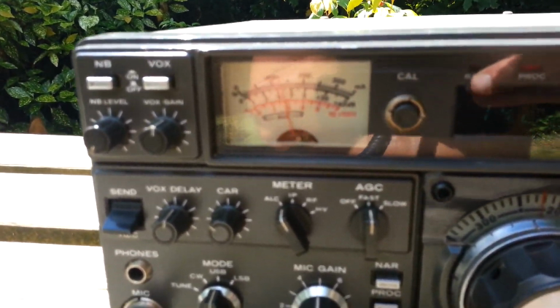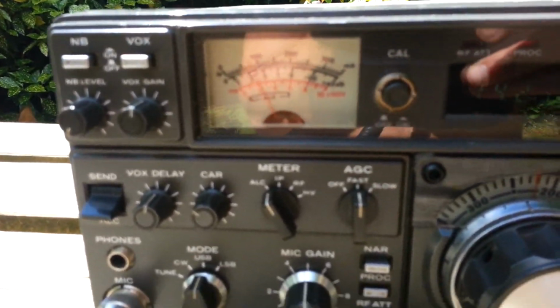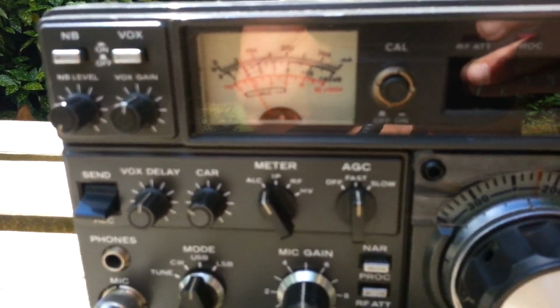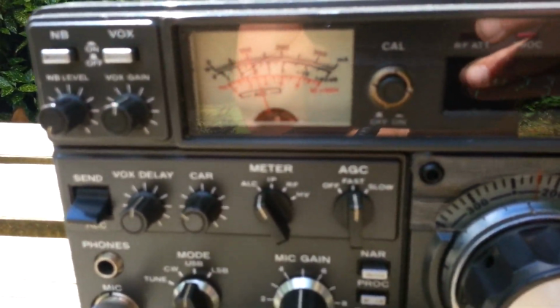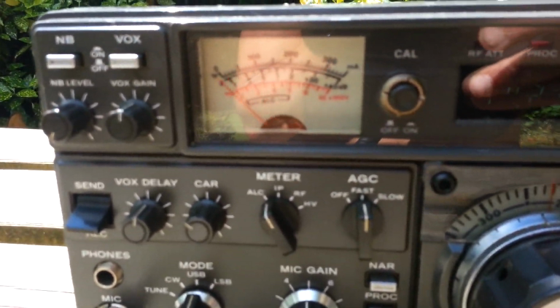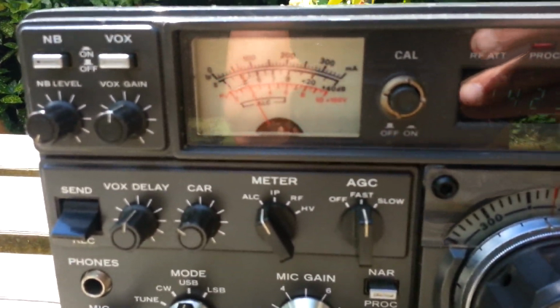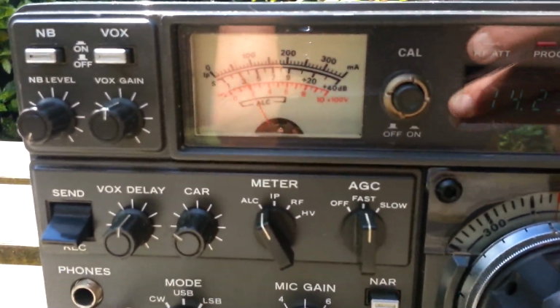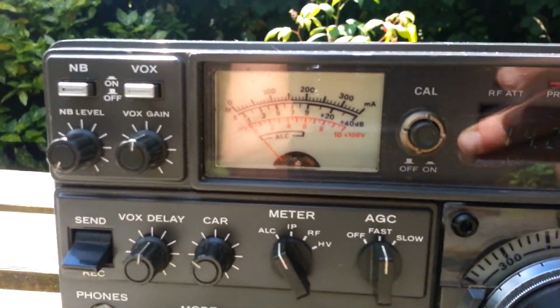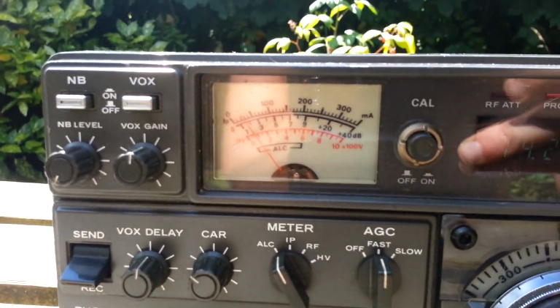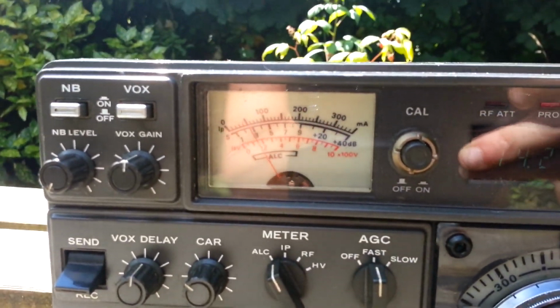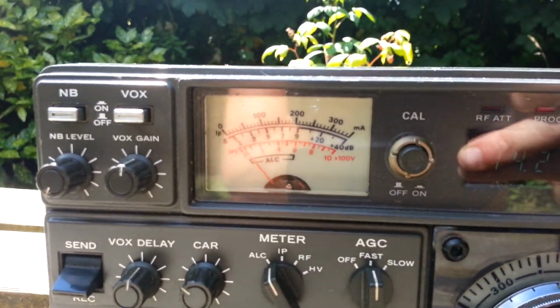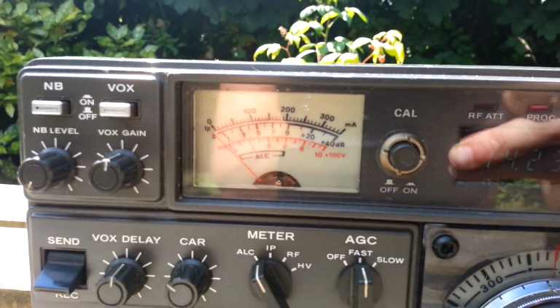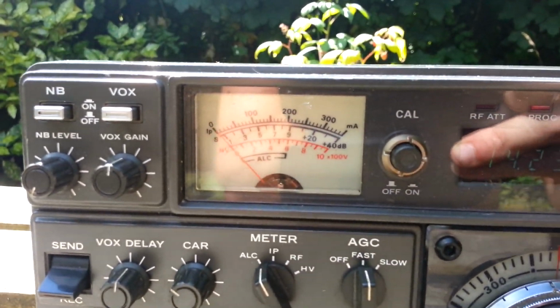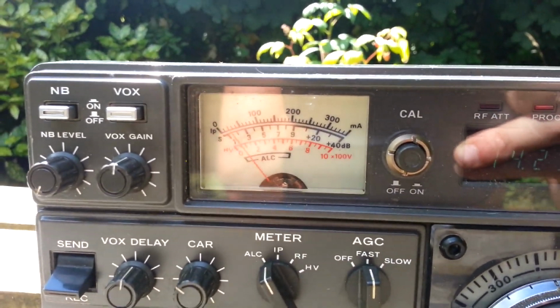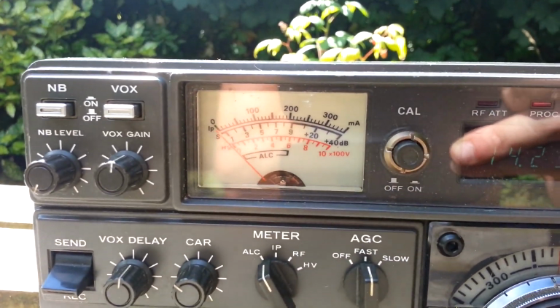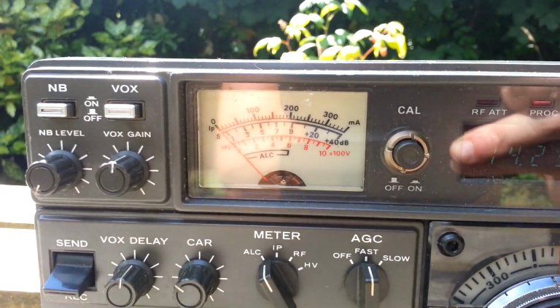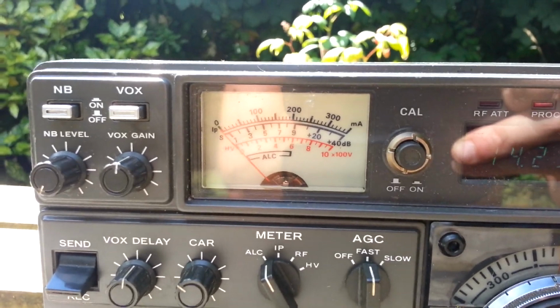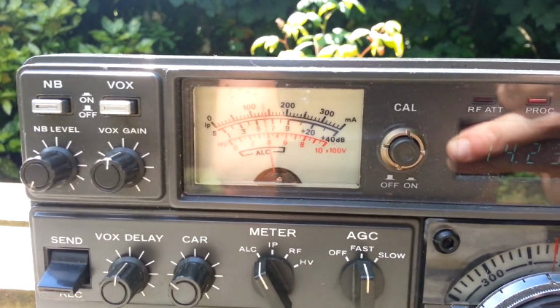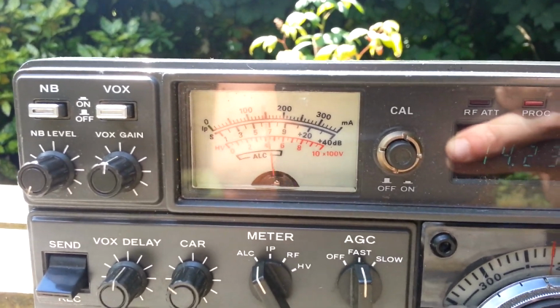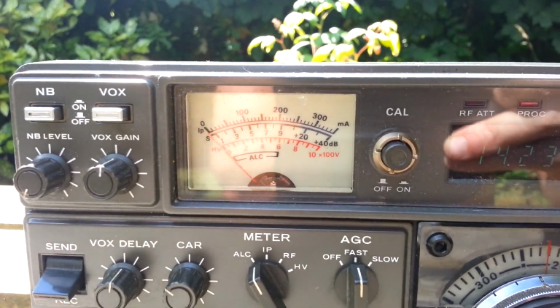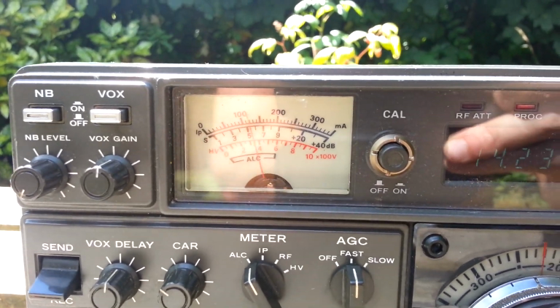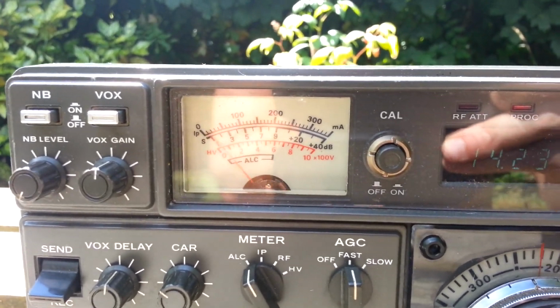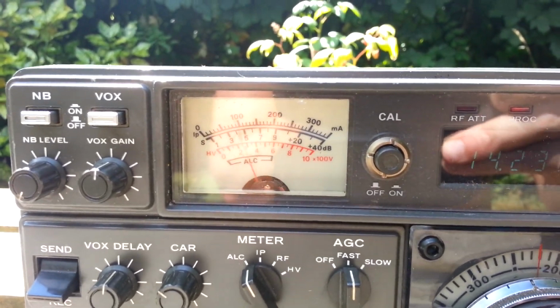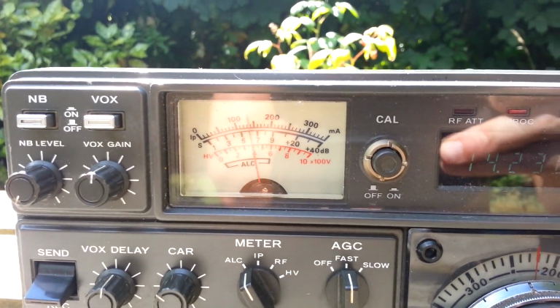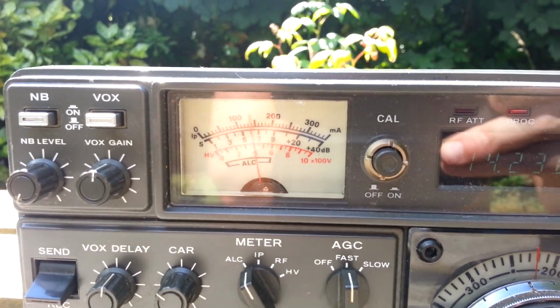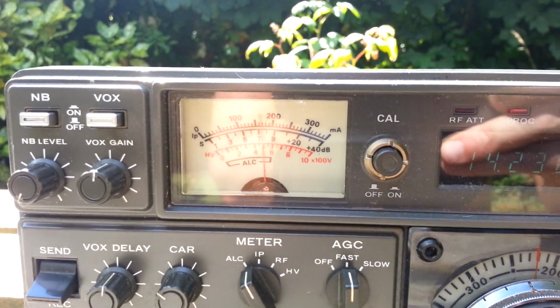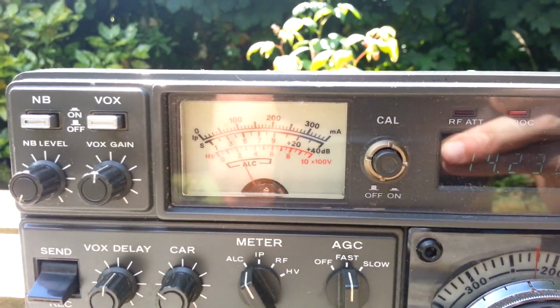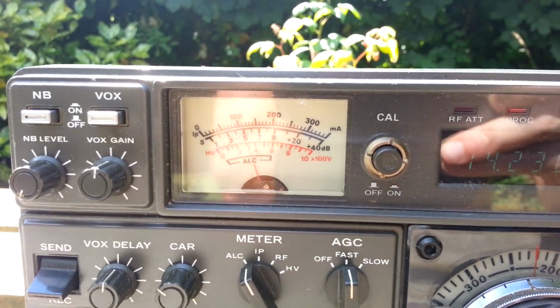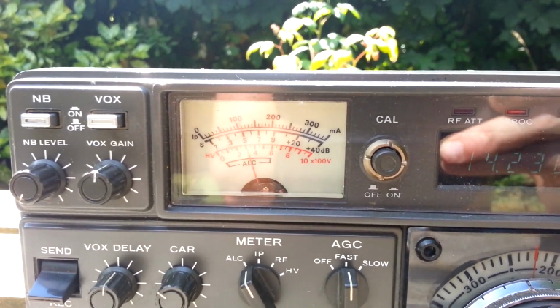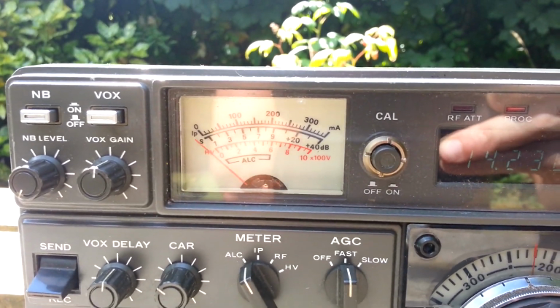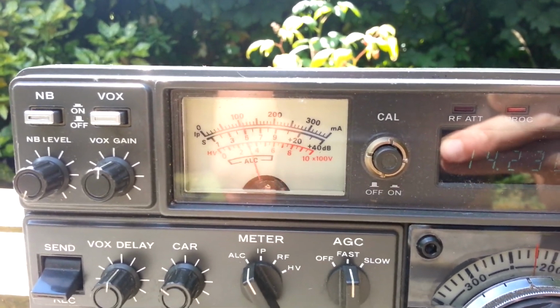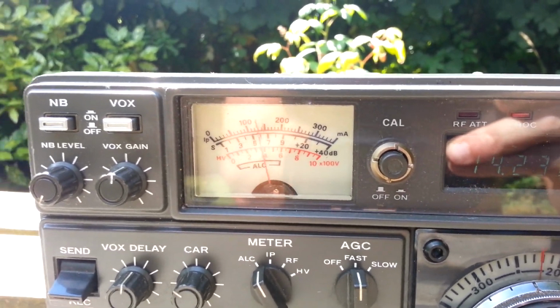CQ, CQ, CQ, CQ, CQ, CQ. Mic 6 X-Ray Romeo Echo calling CQ.